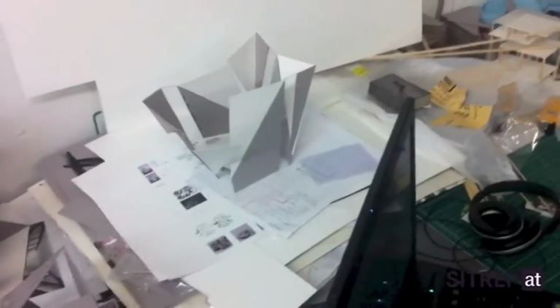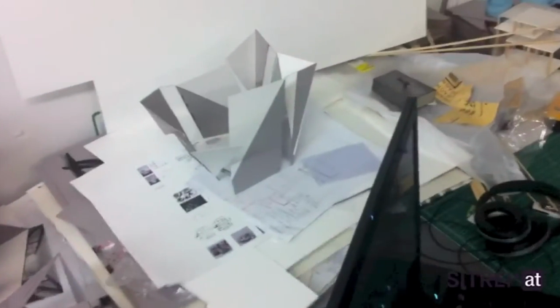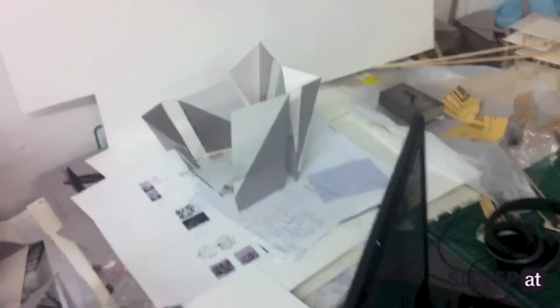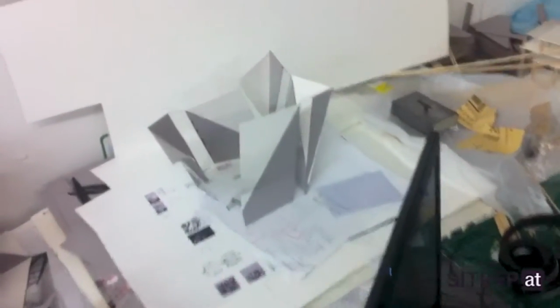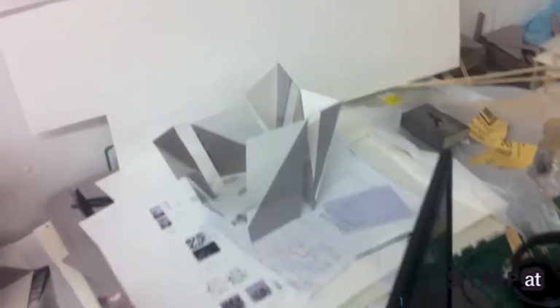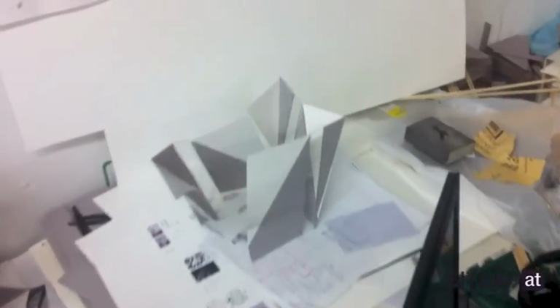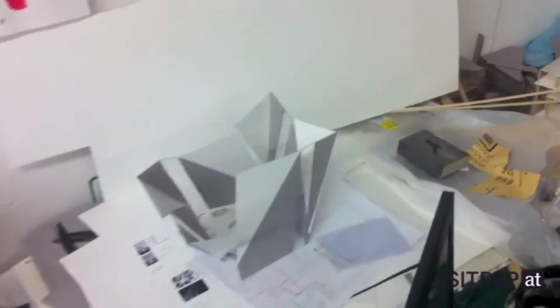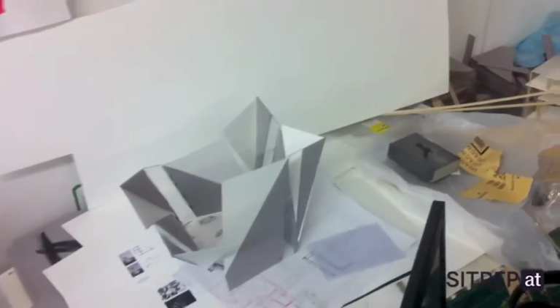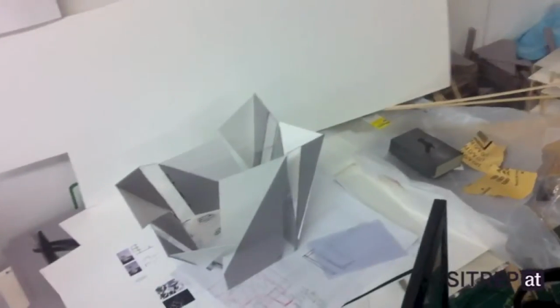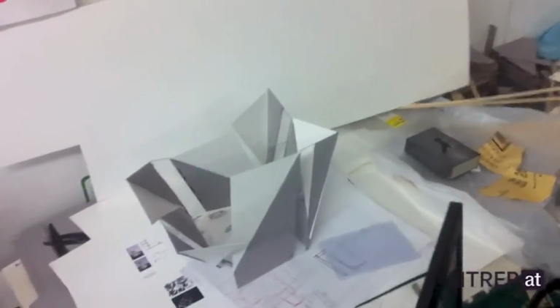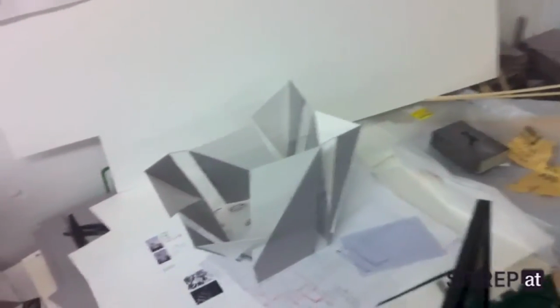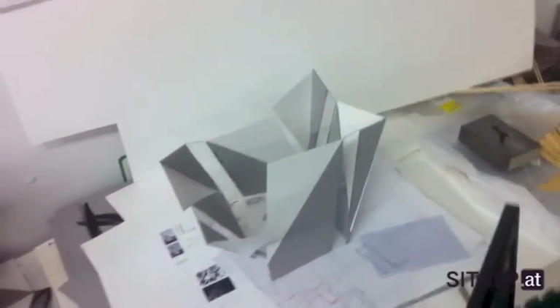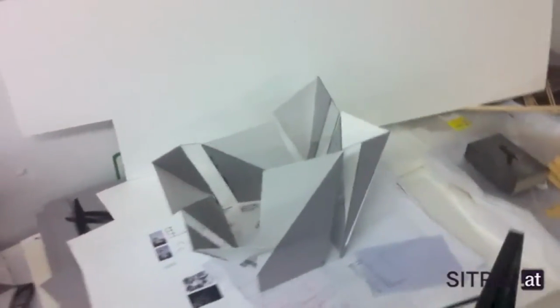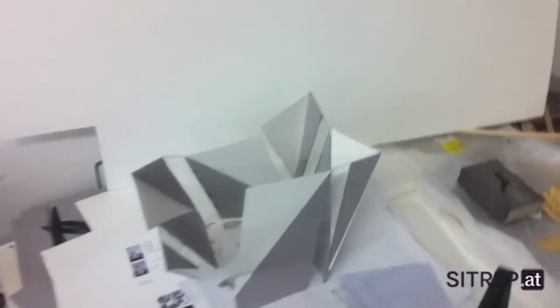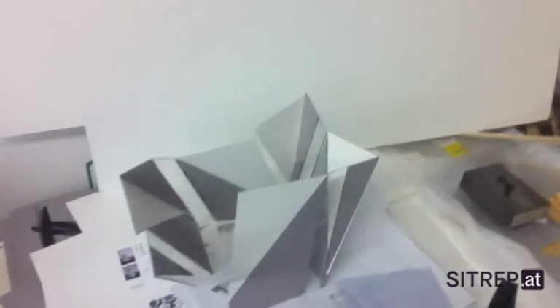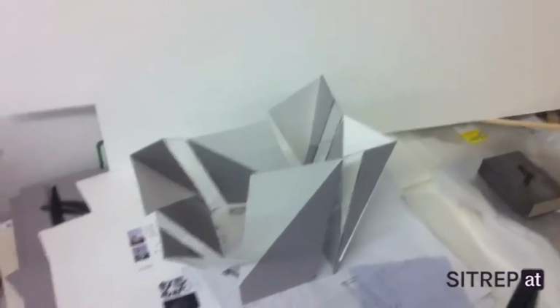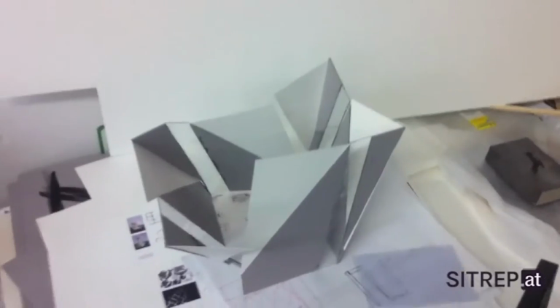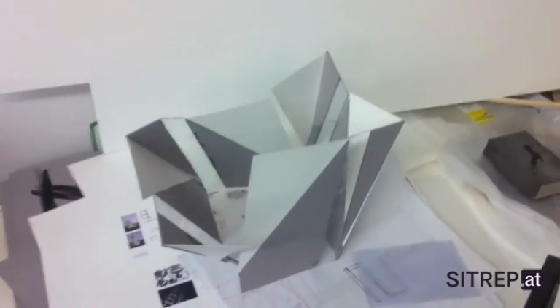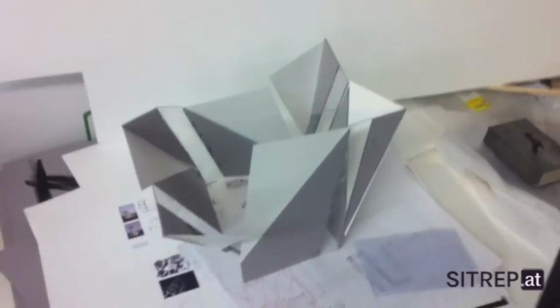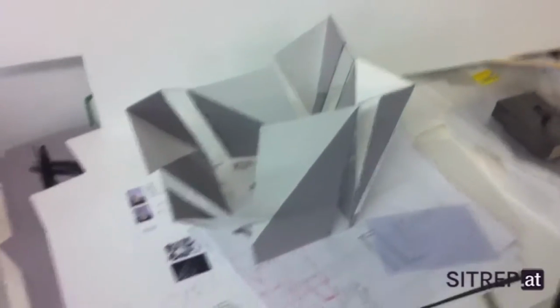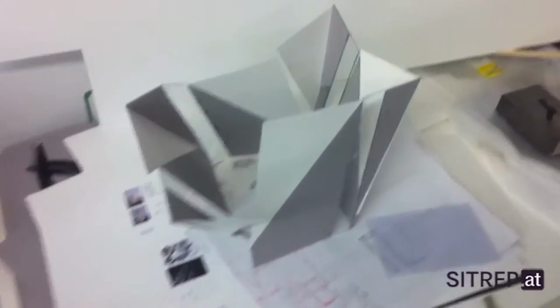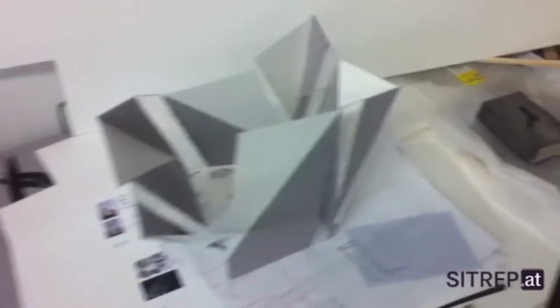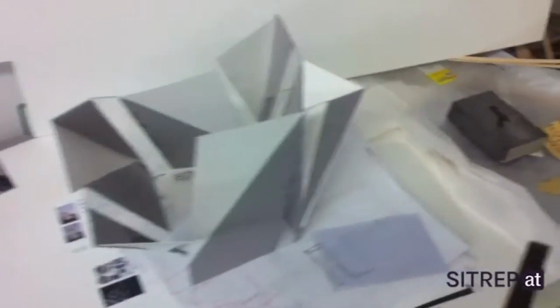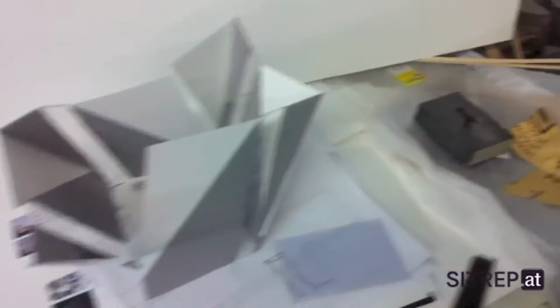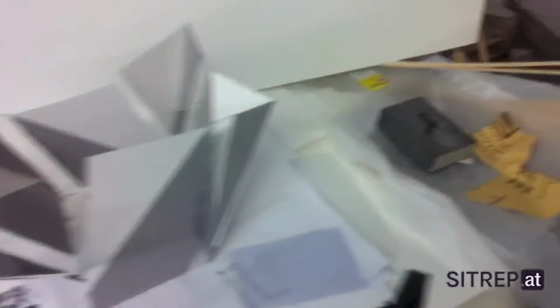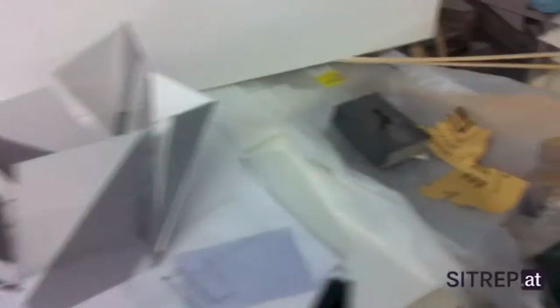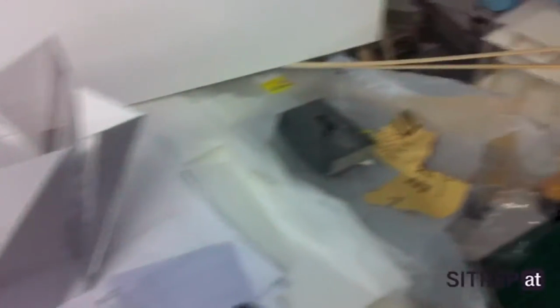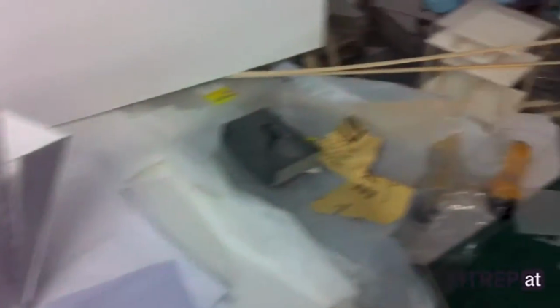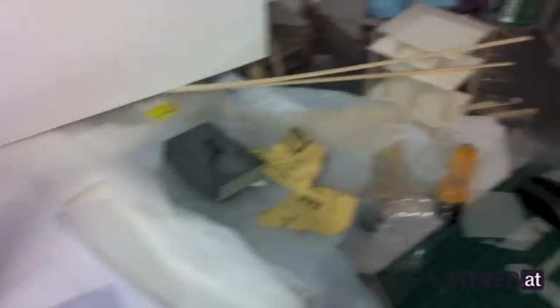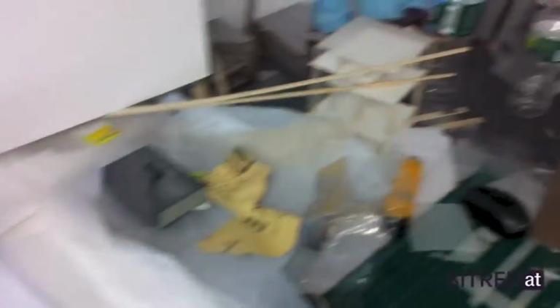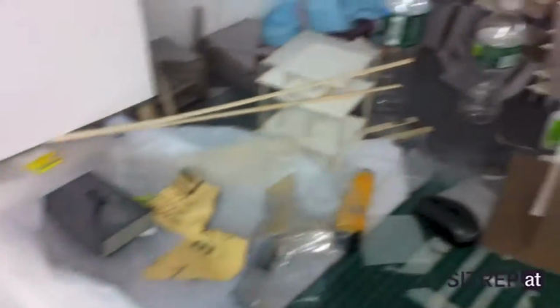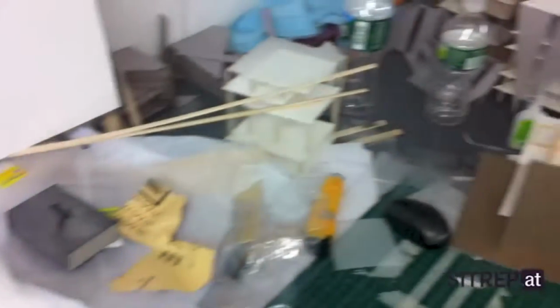Because I forgot I had the blade in my hand before I realized I wanted to take pictures of all these cool models.